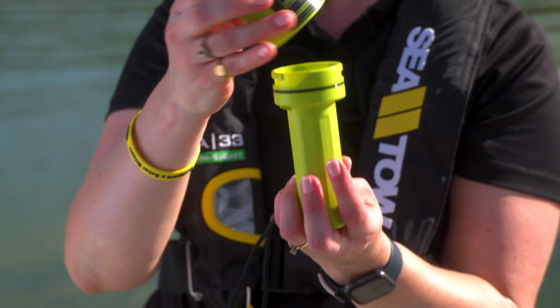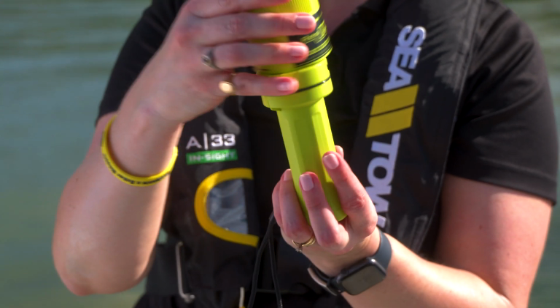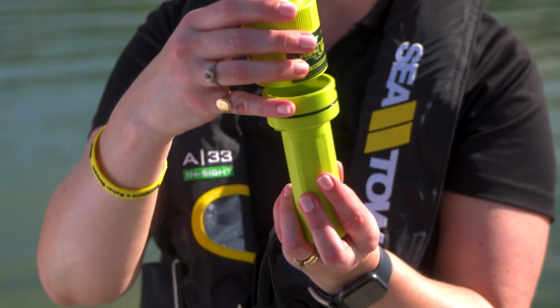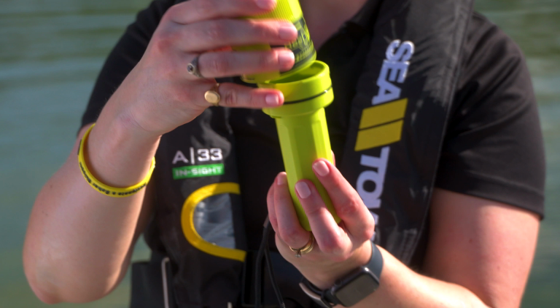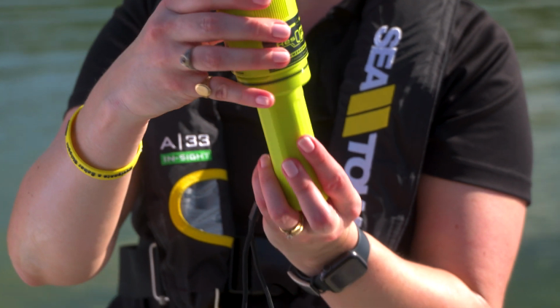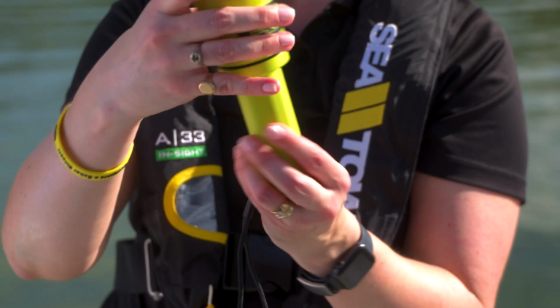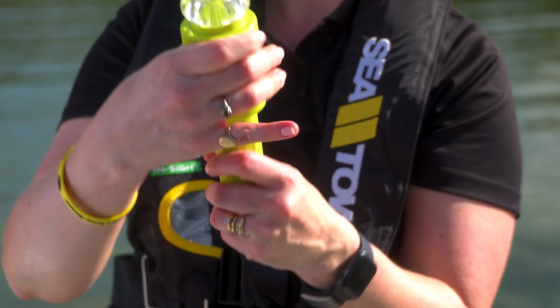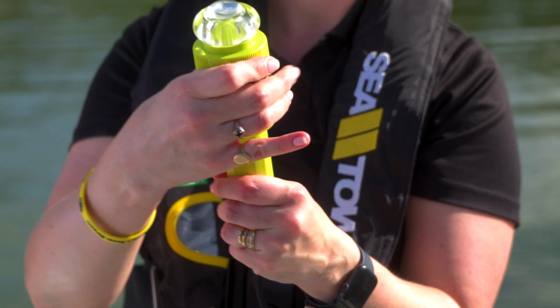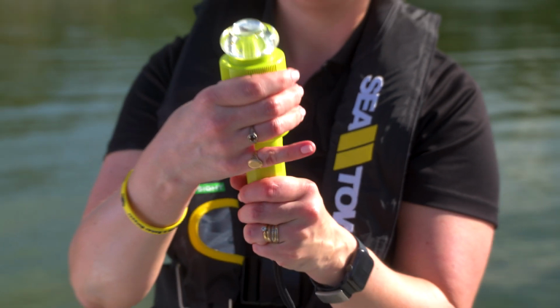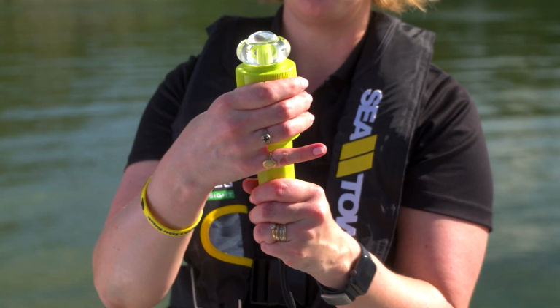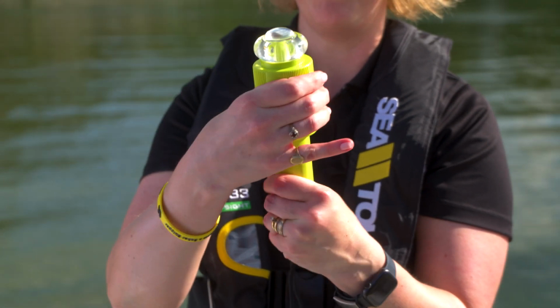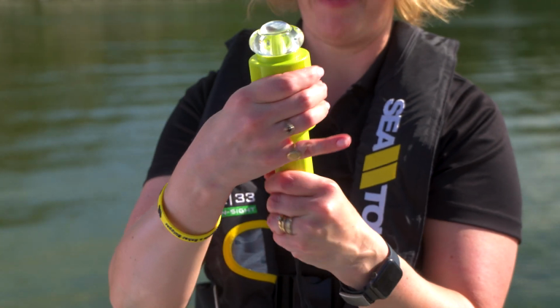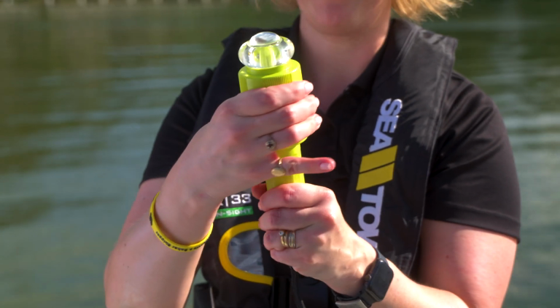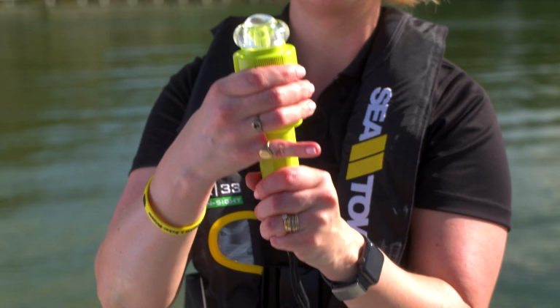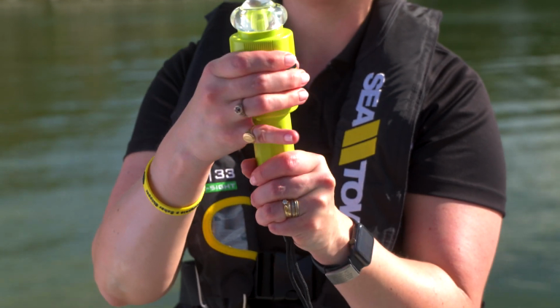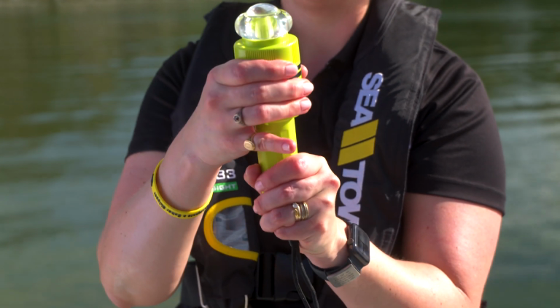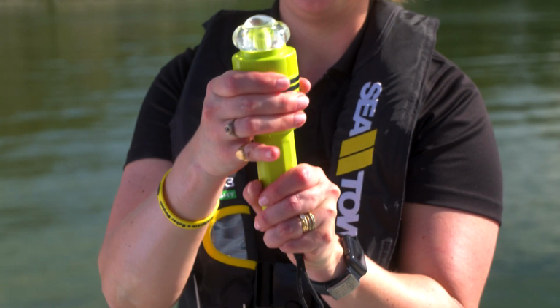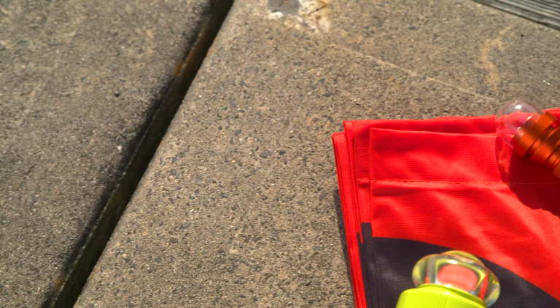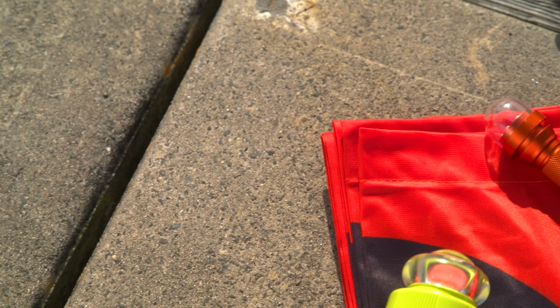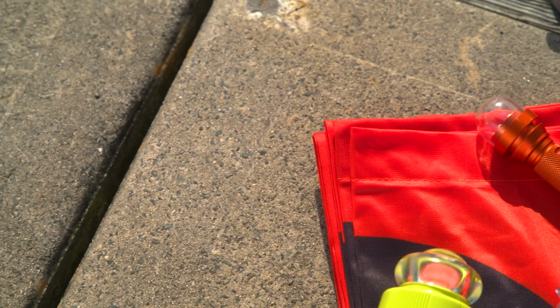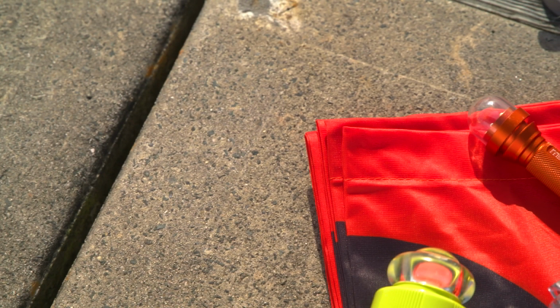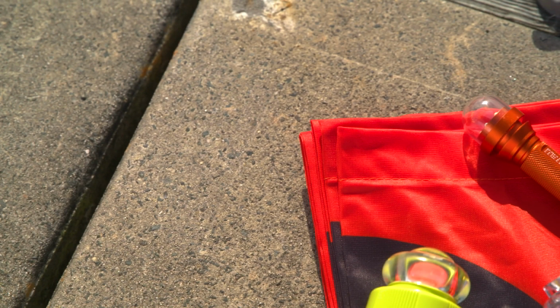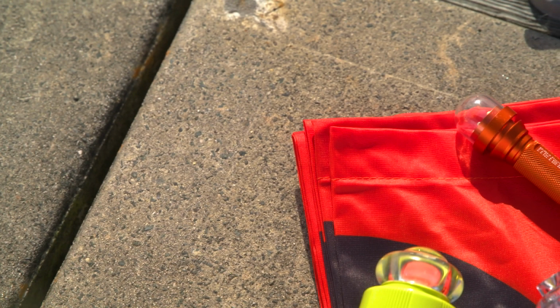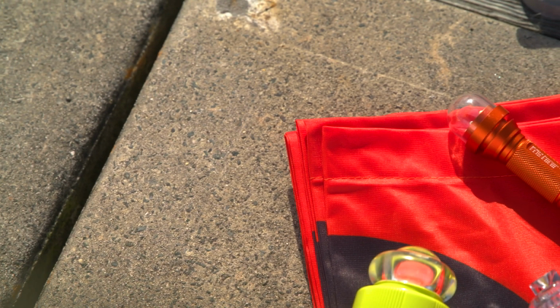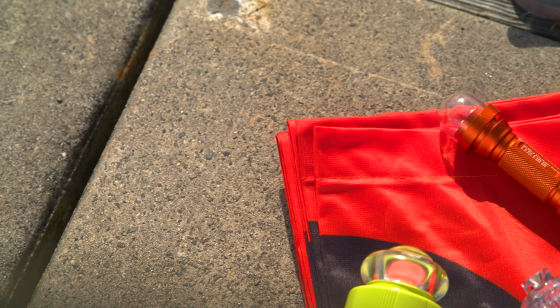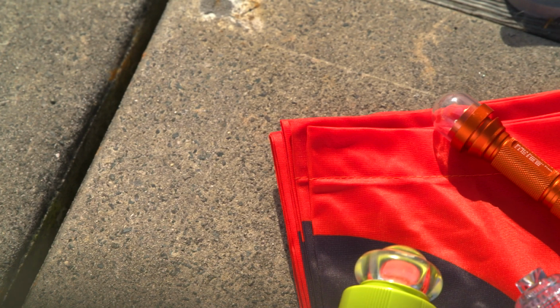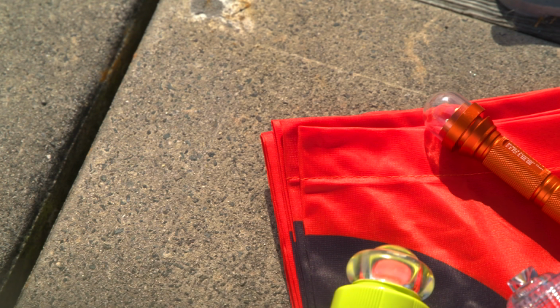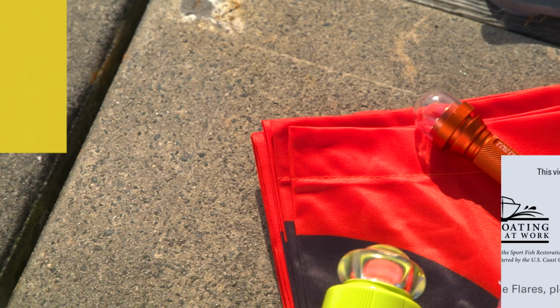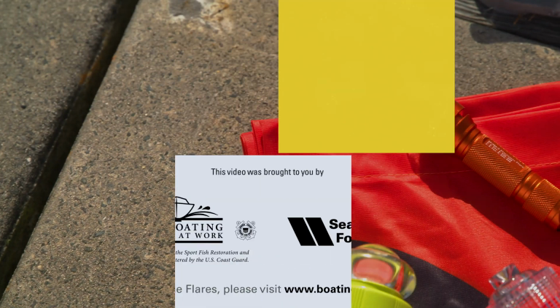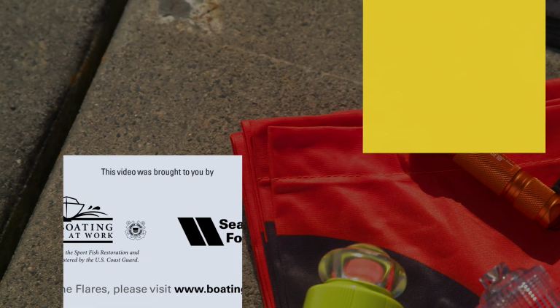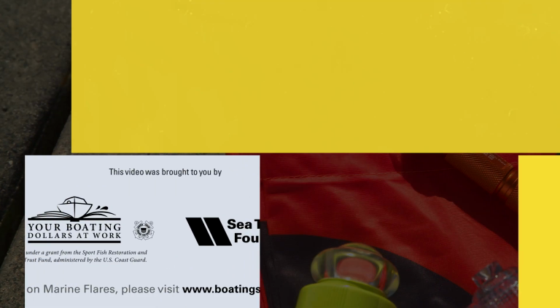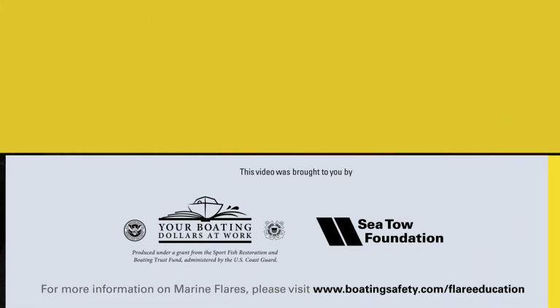Even if you still choose to carry traditional flares, adding an e-flare to your boat's safety kit is a smart idea.